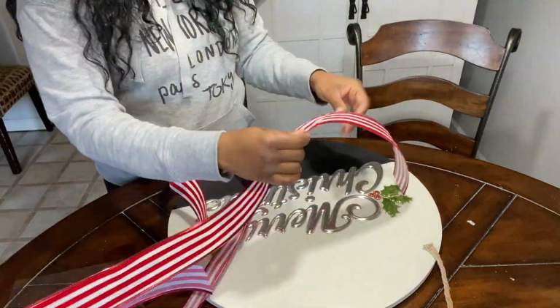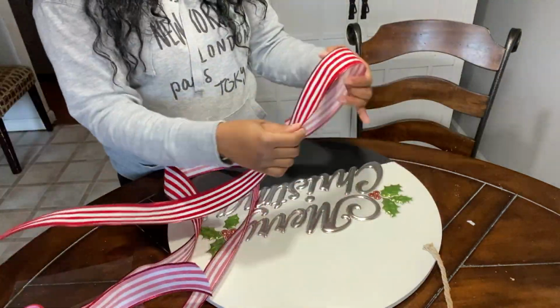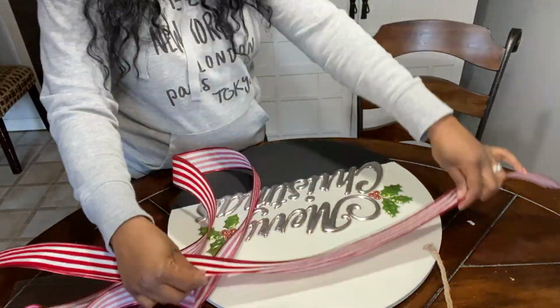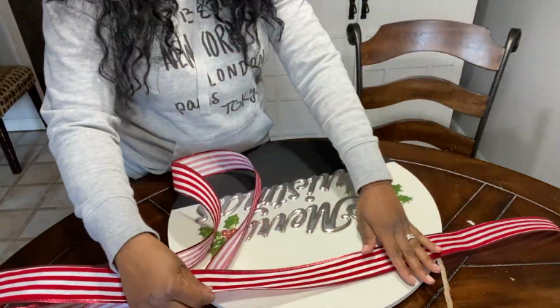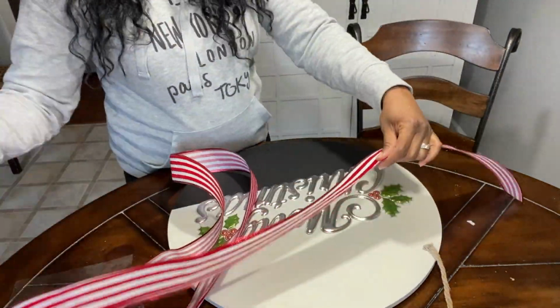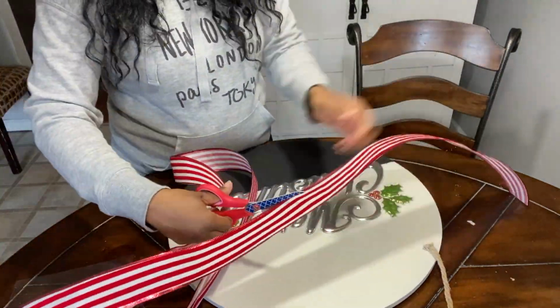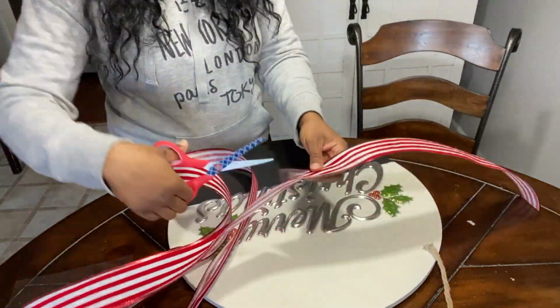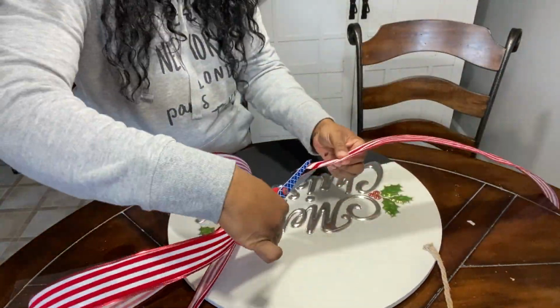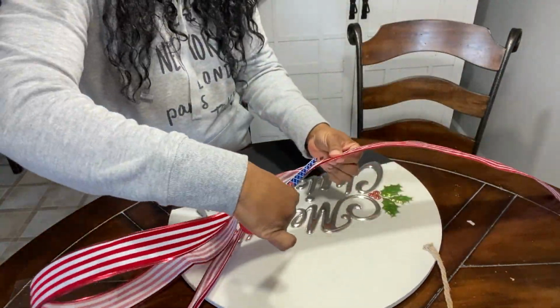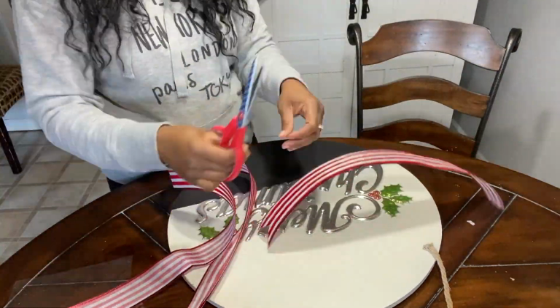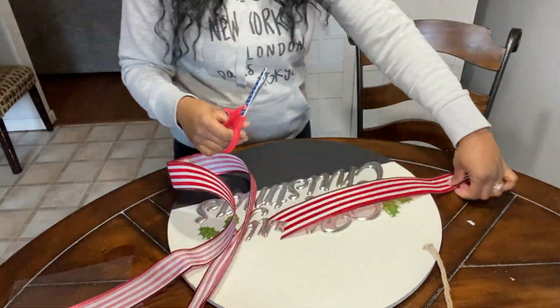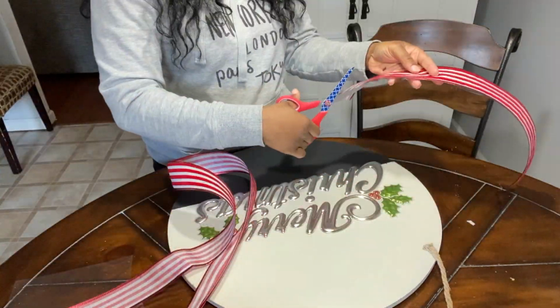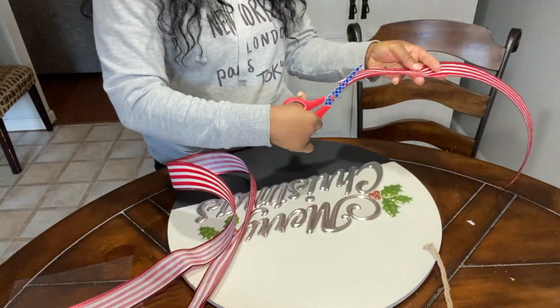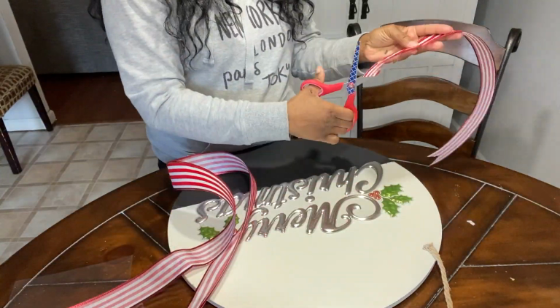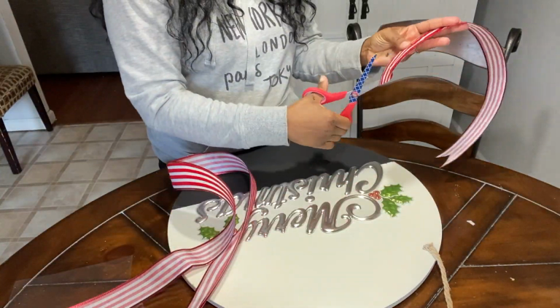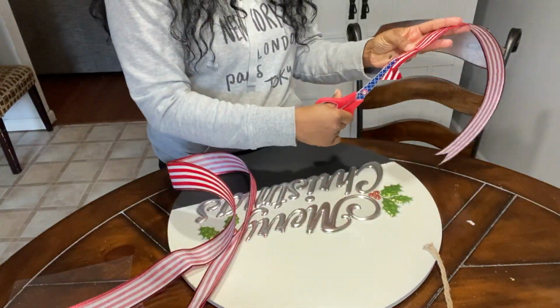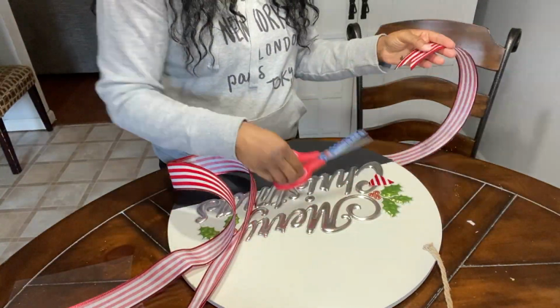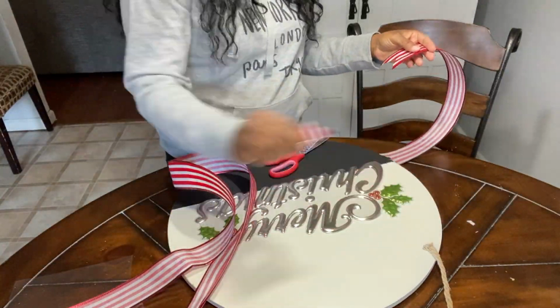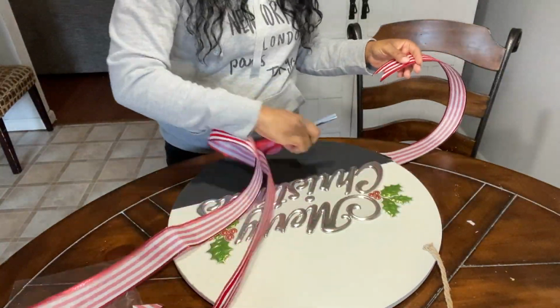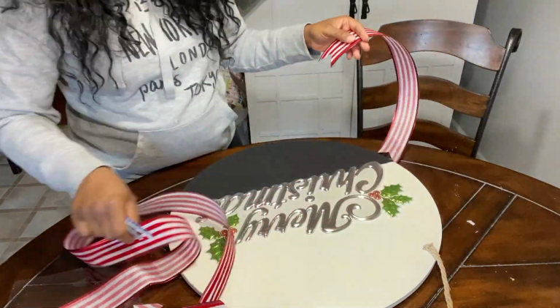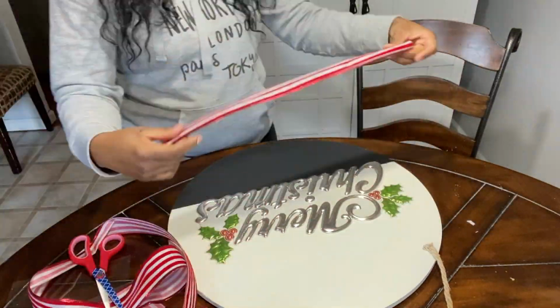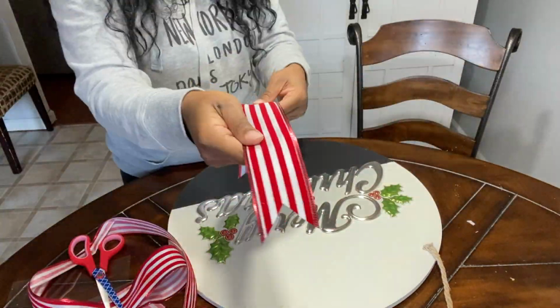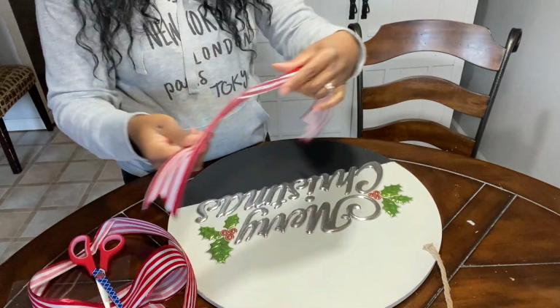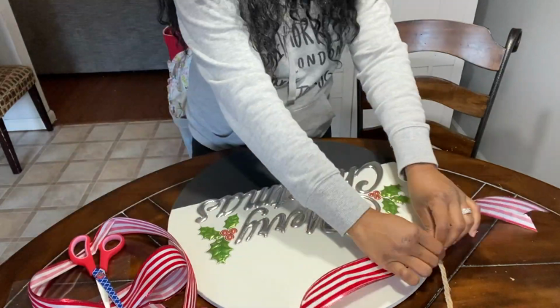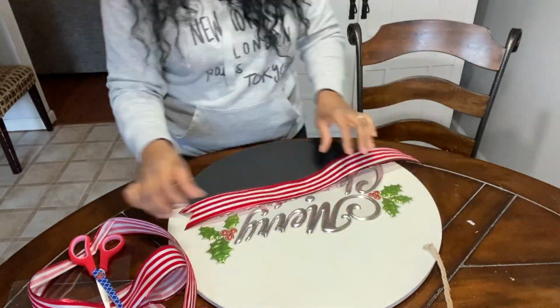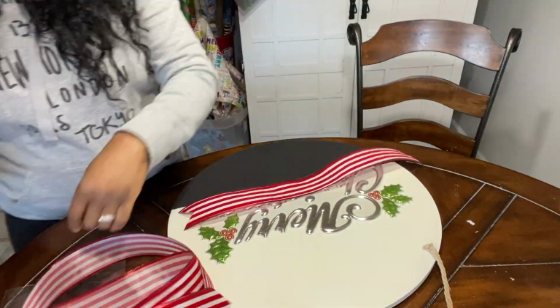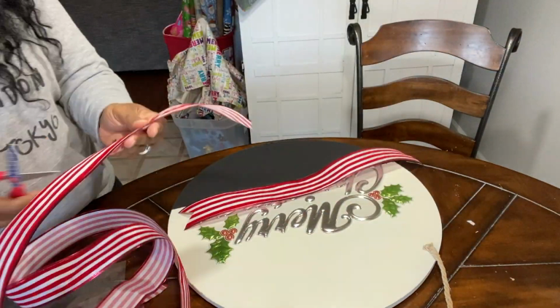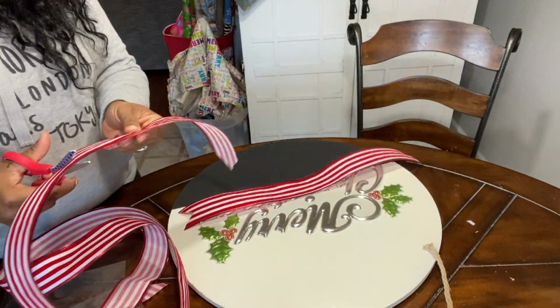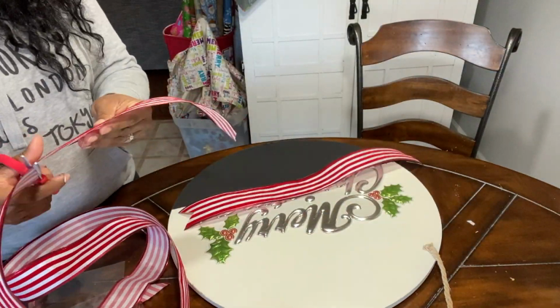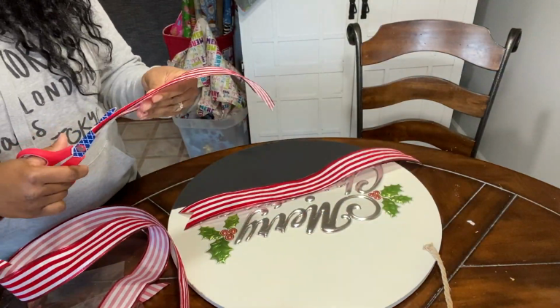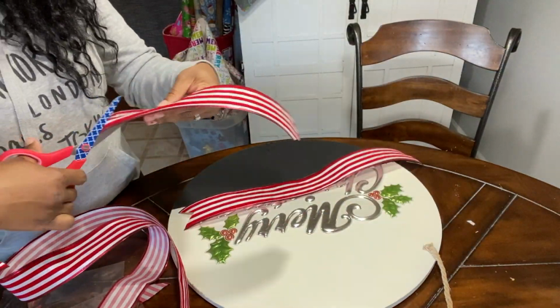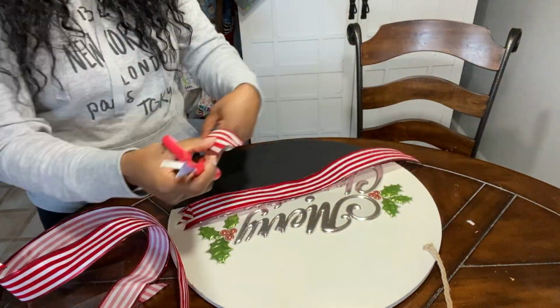Right here I'm just using ribbon that I already had from when I decorated my trees. I'm going to use this to create a bow.